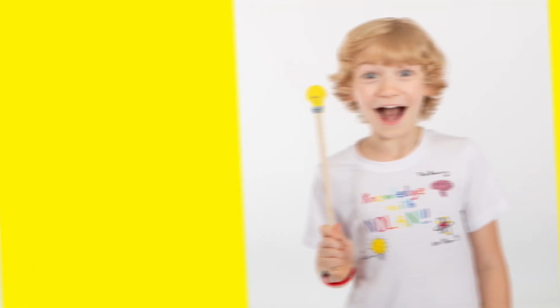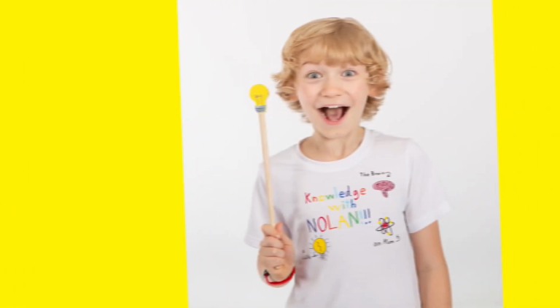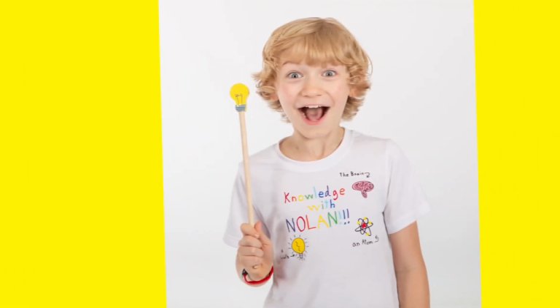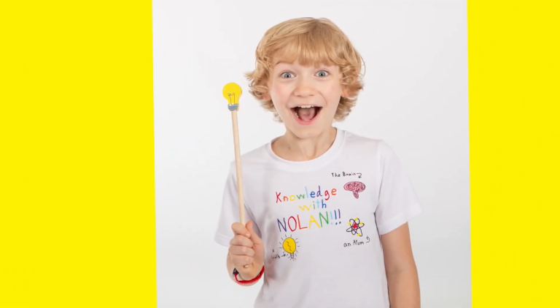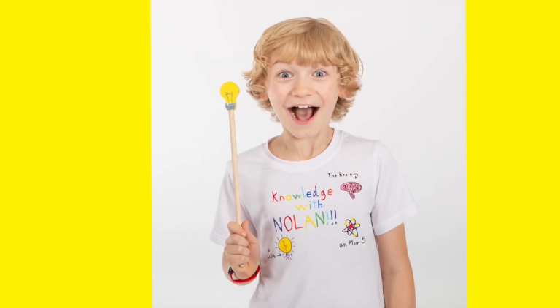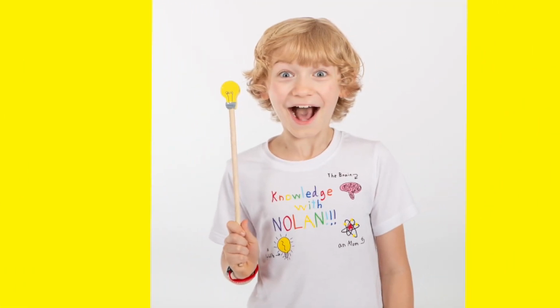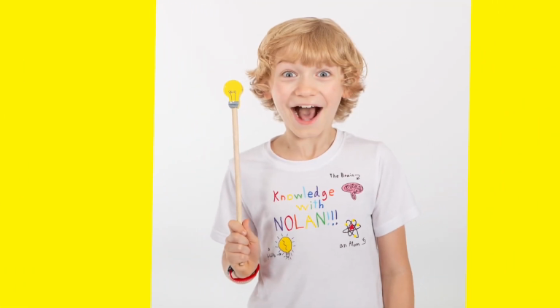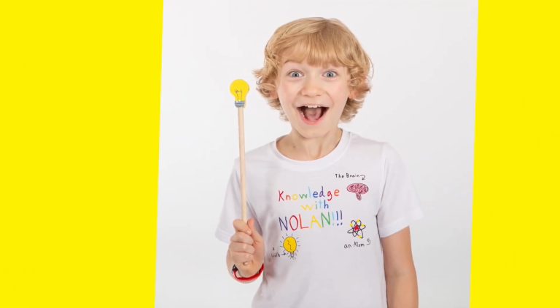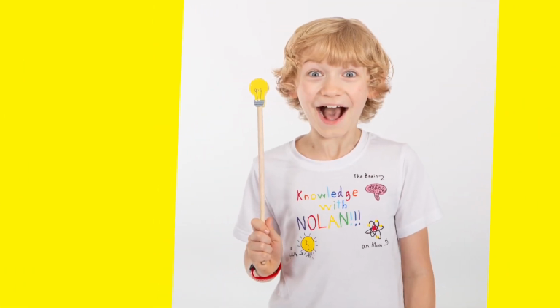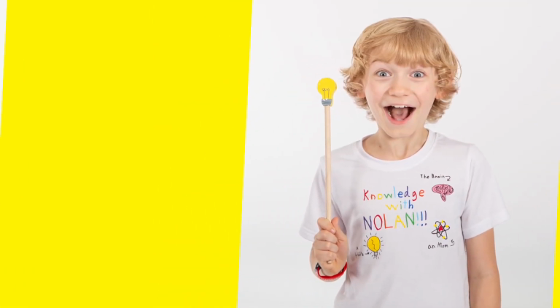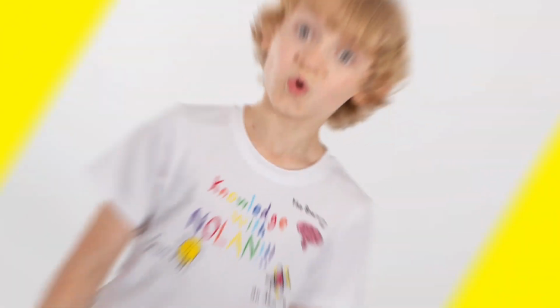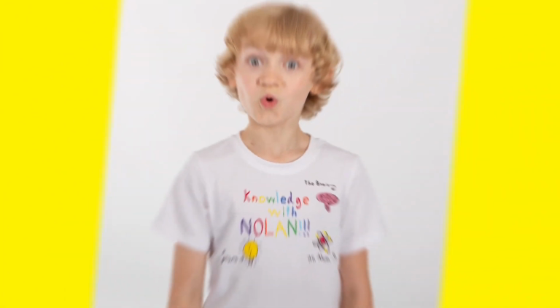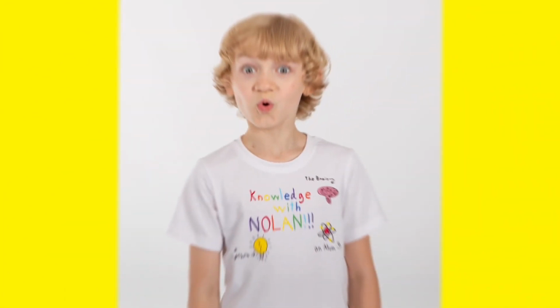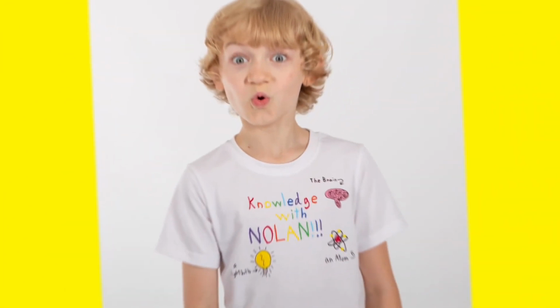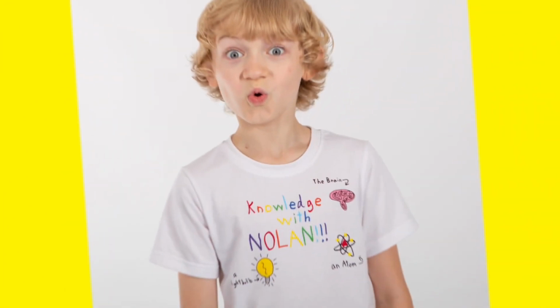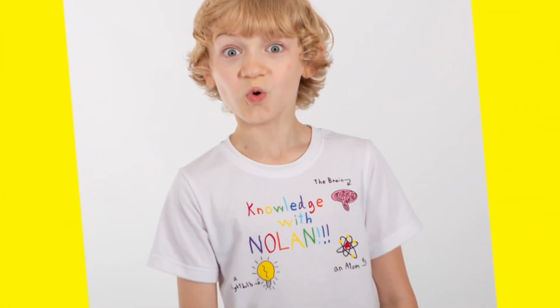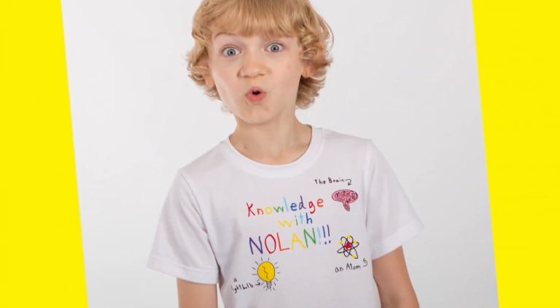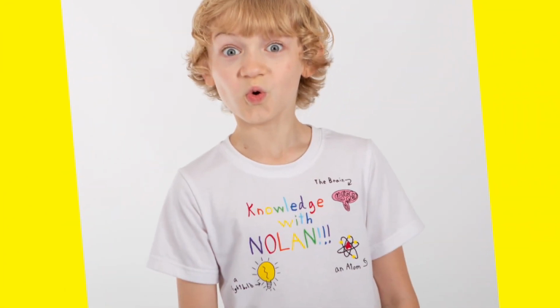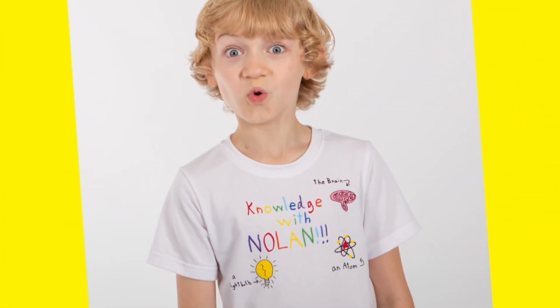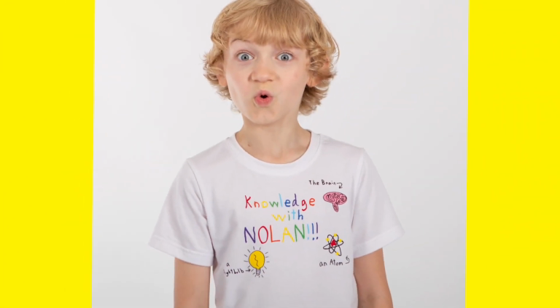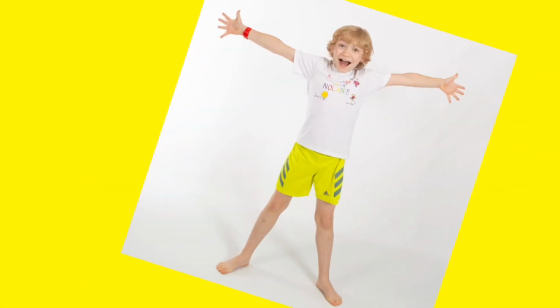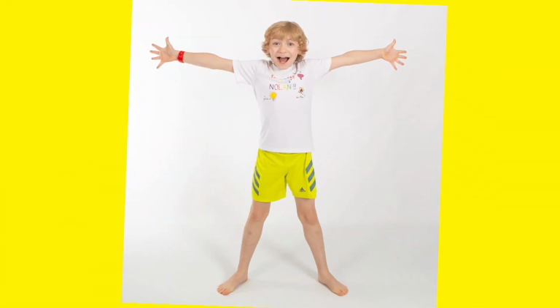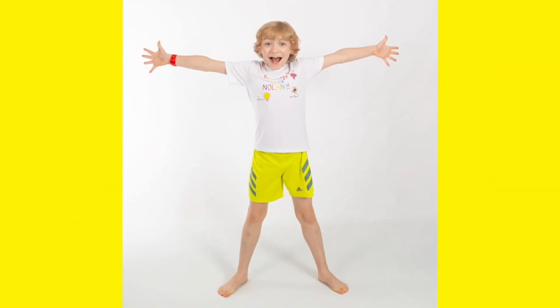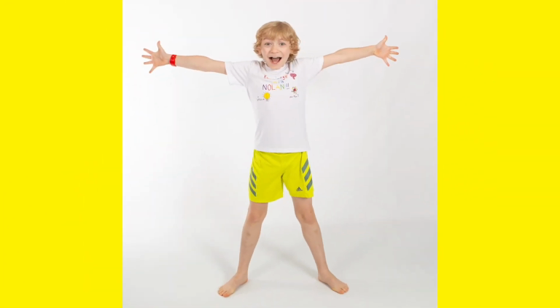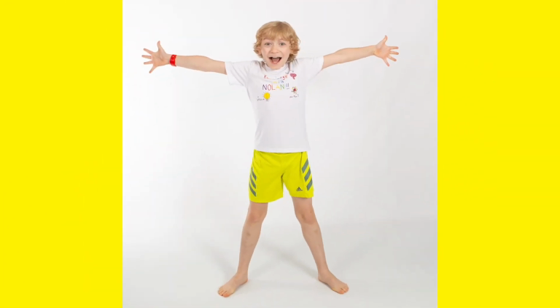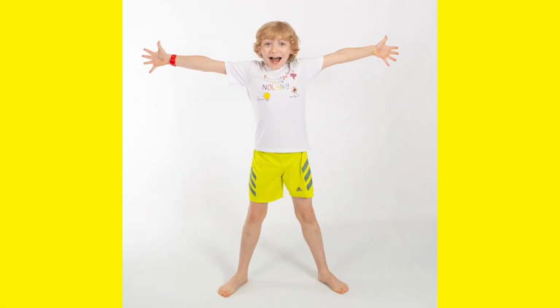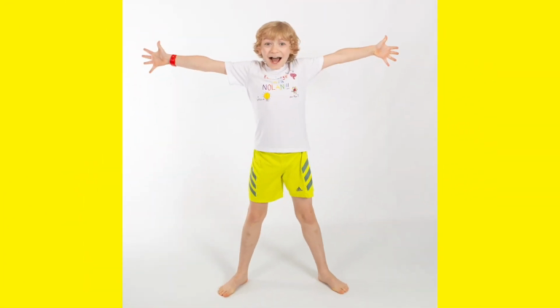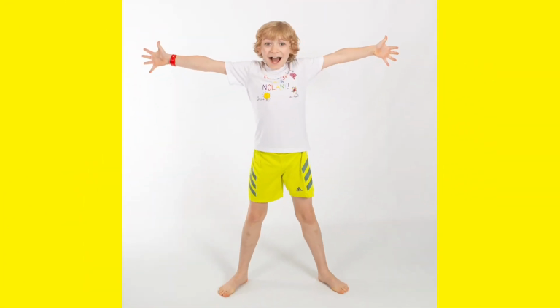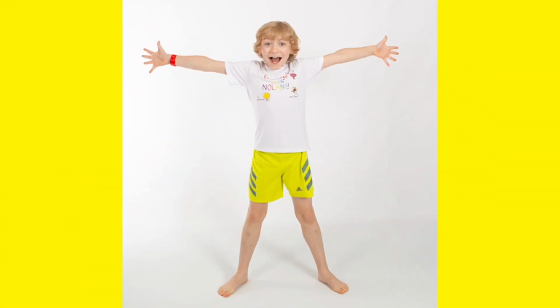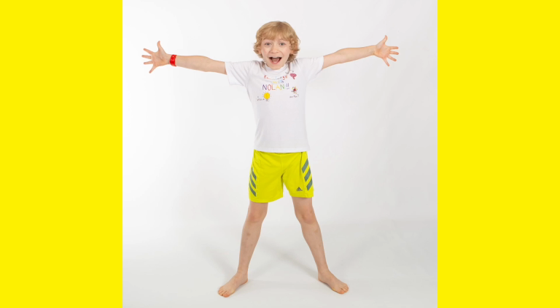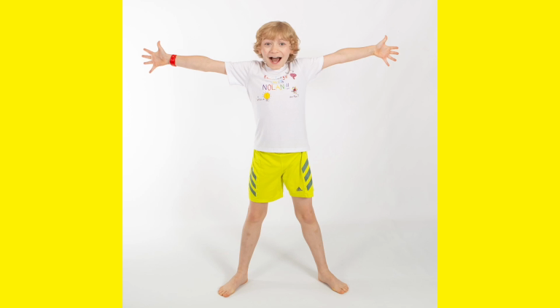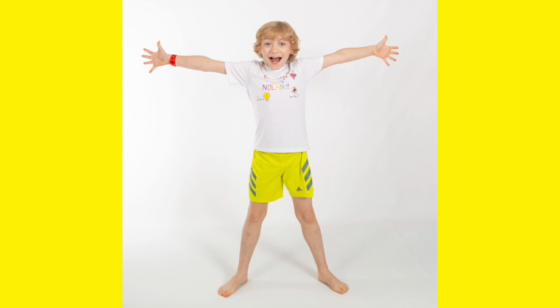Knowledge is fun, knowledge is cool on... Knowledge with Nolan!